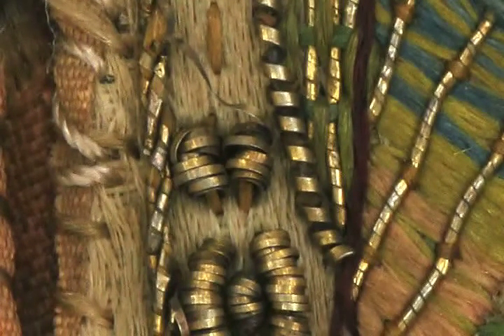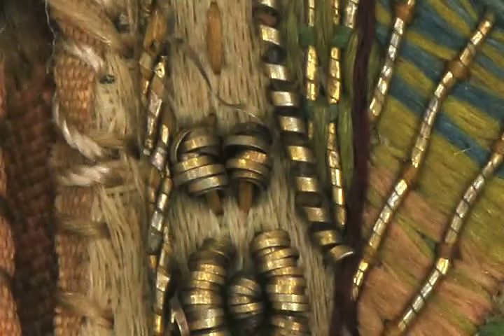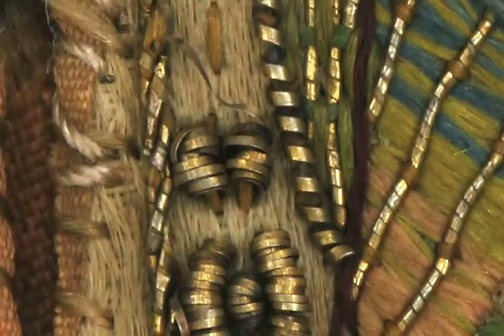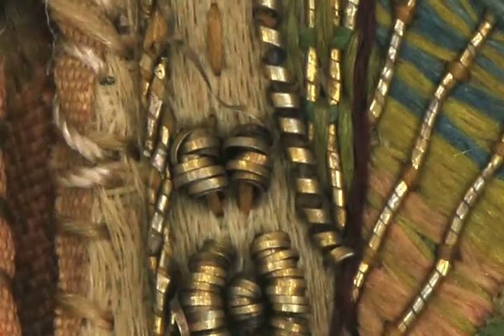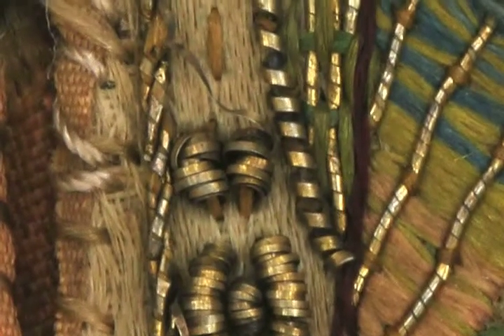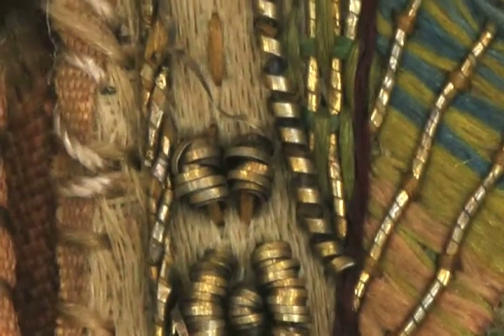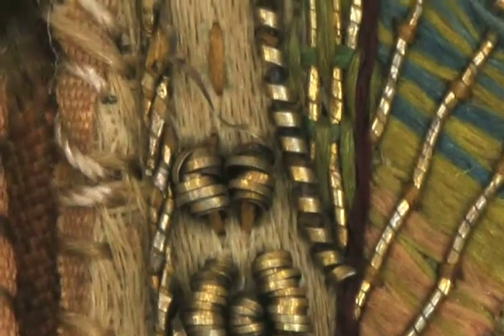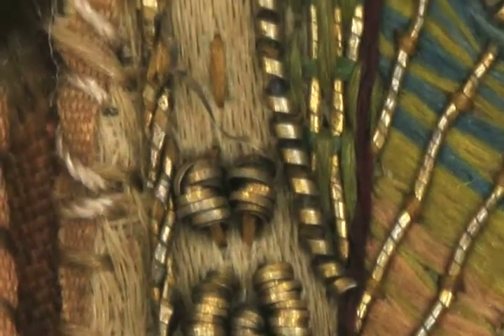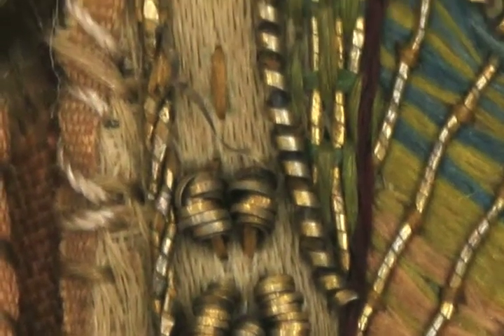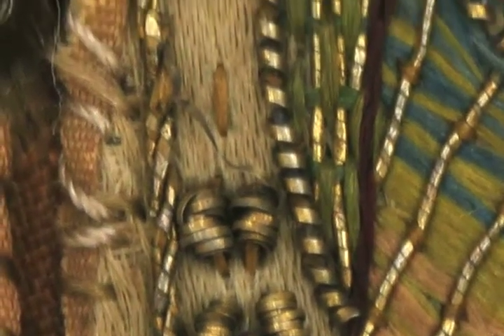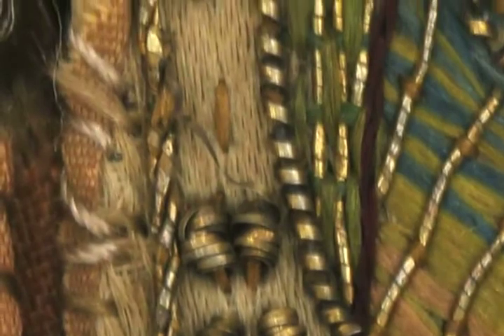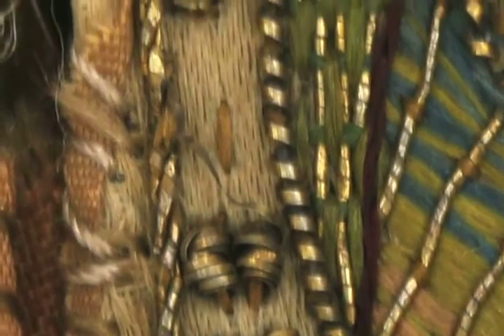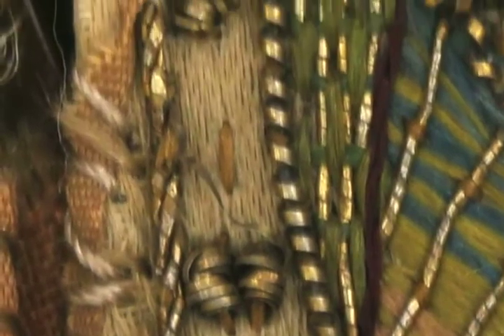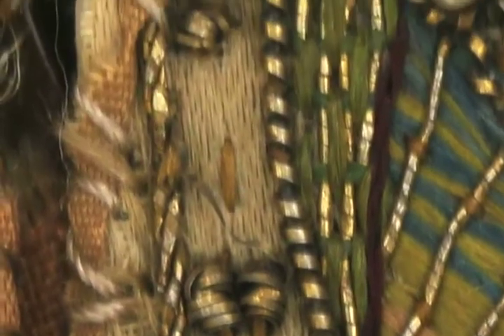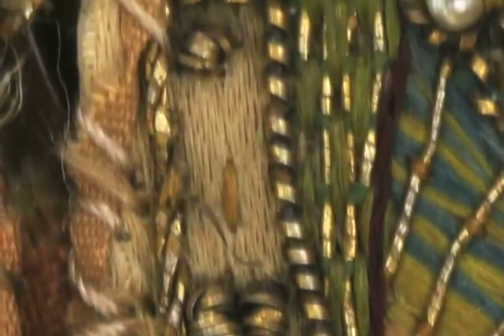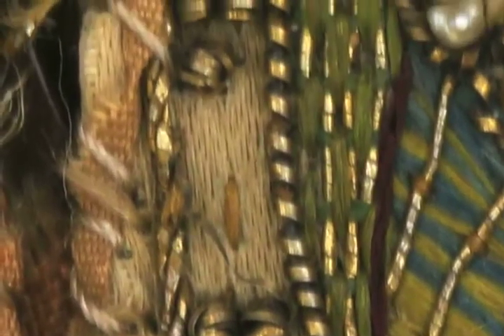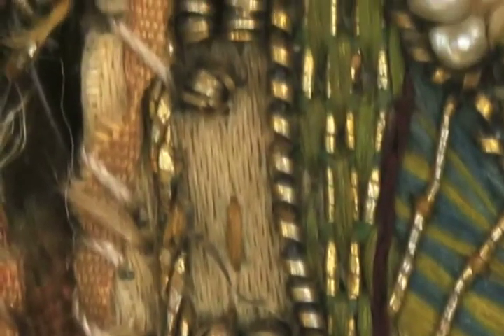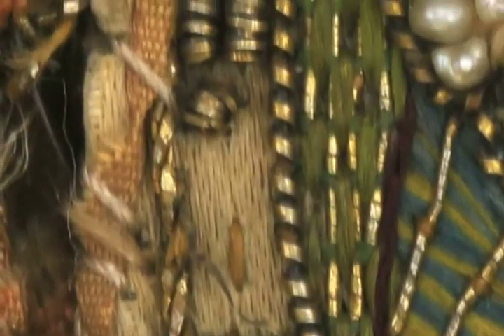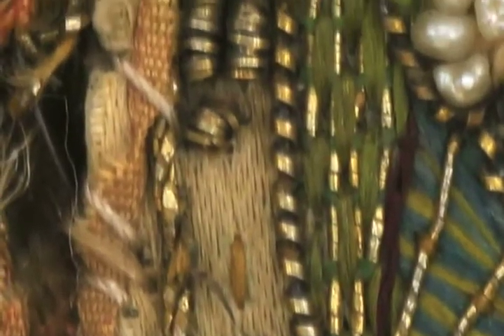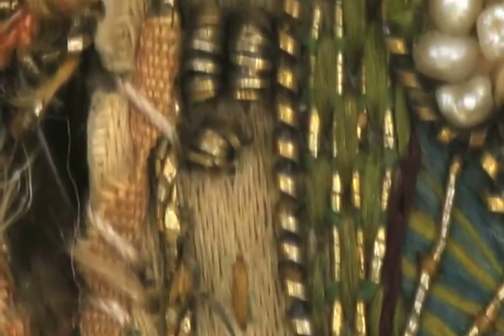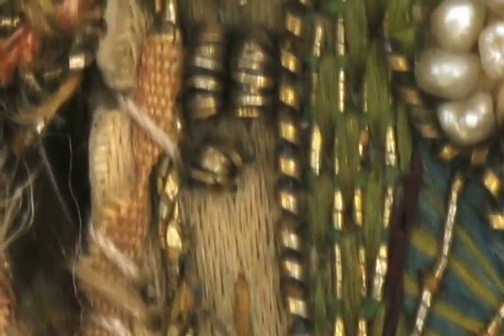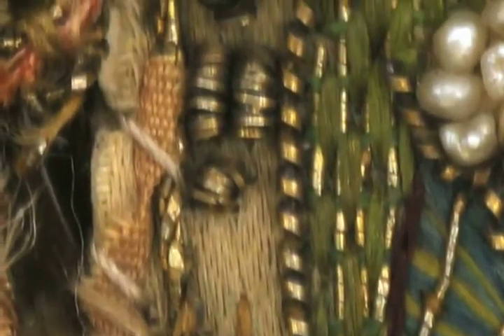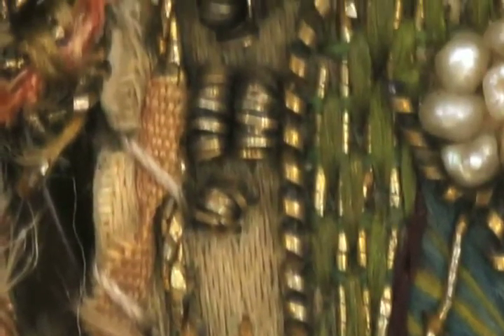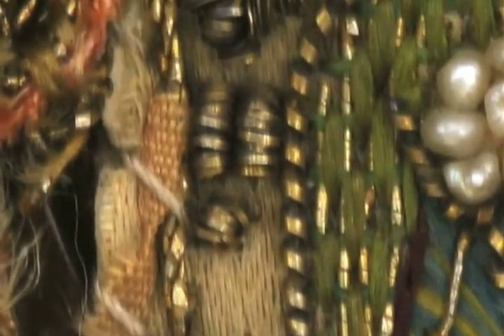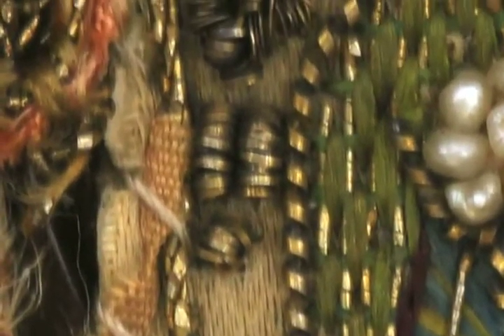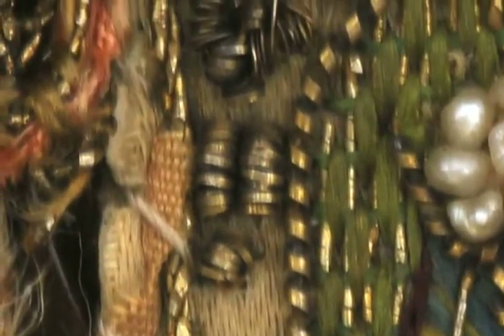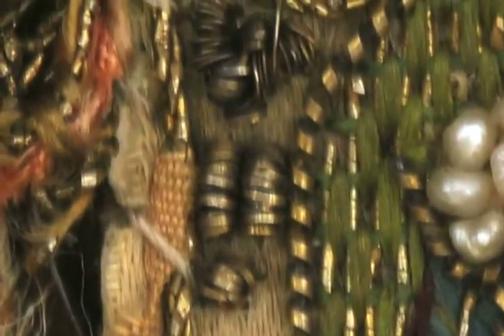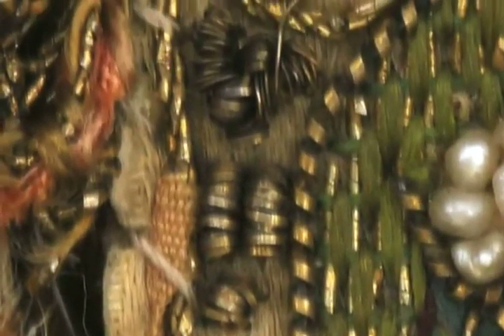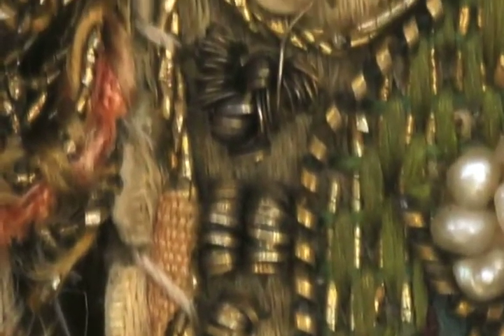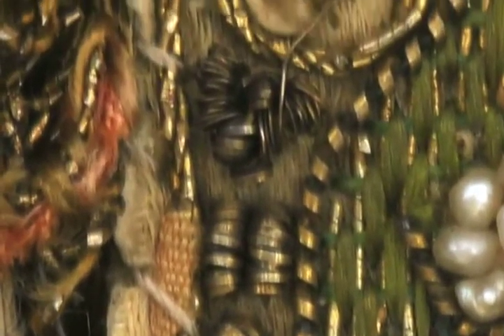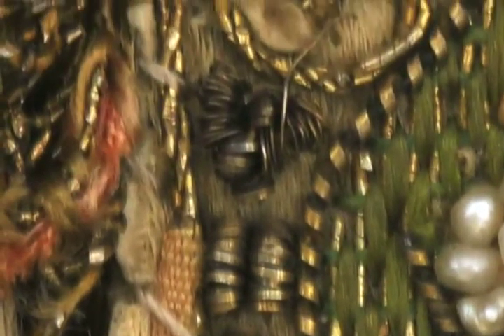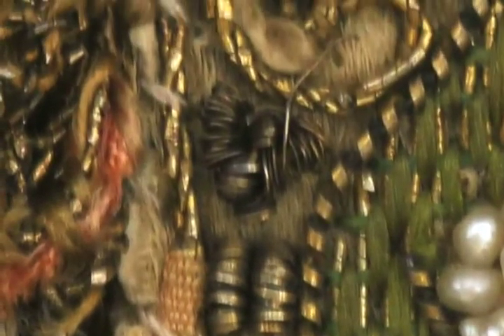Coloured silk thread was also loosely wrapped with flat strips or round wires, which enhance the silk's colour.